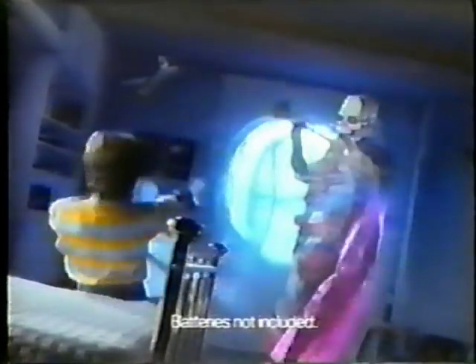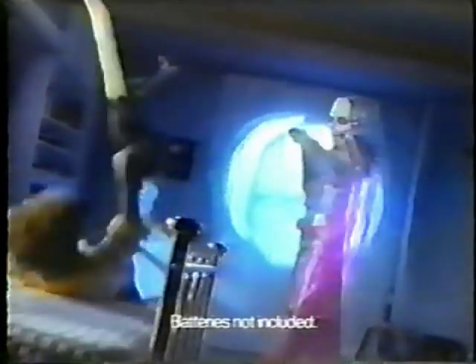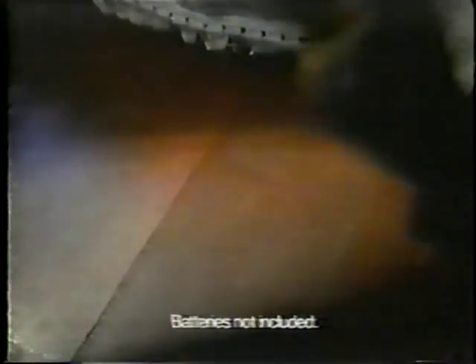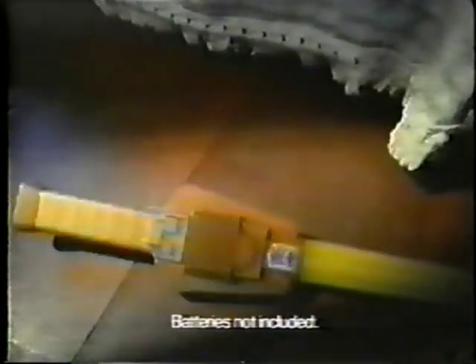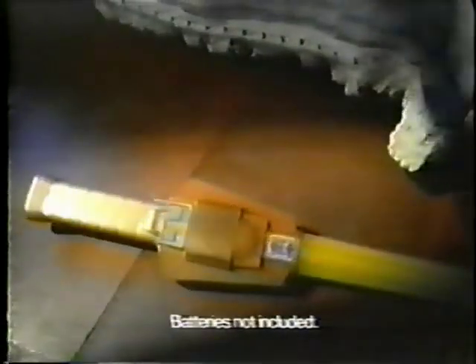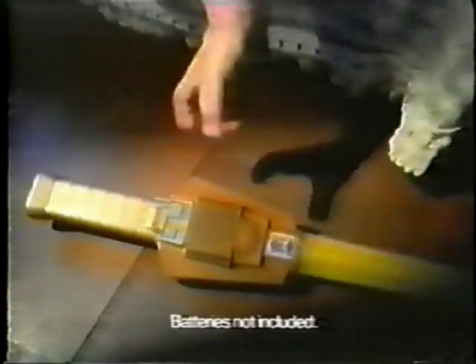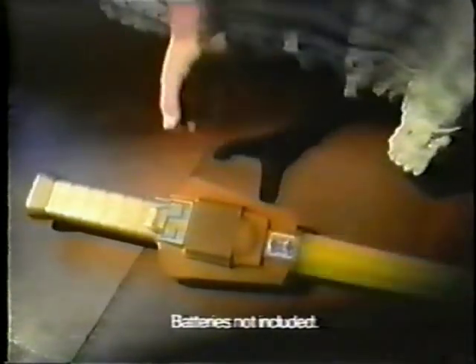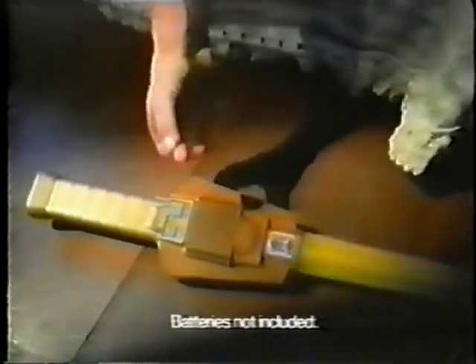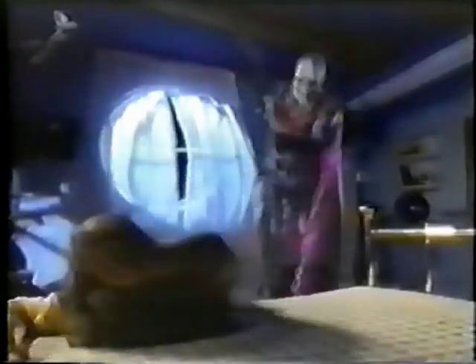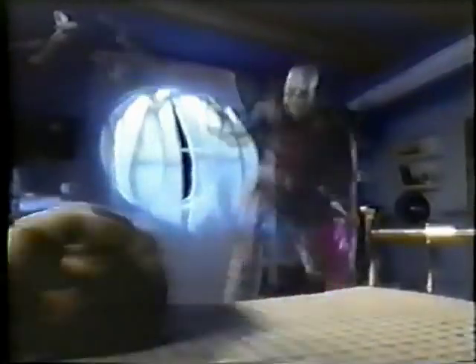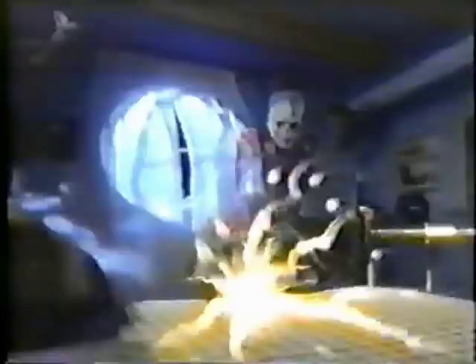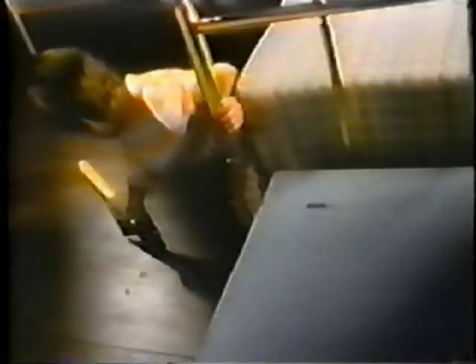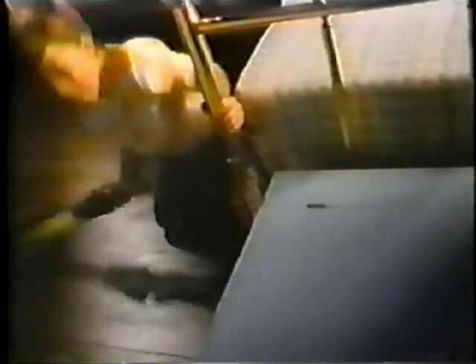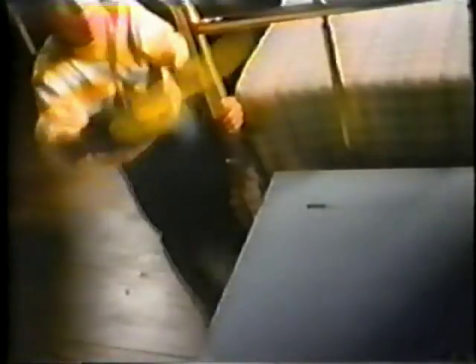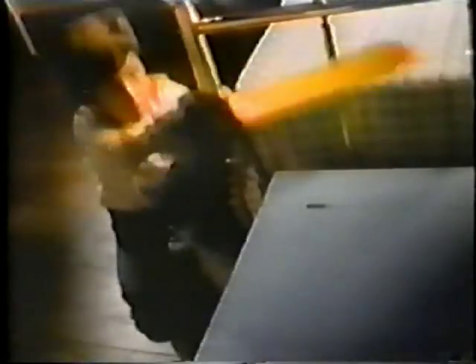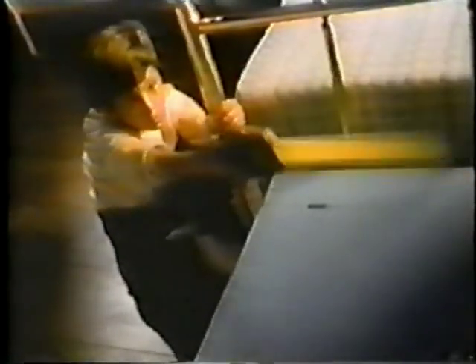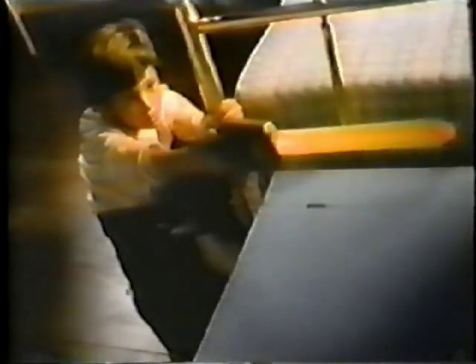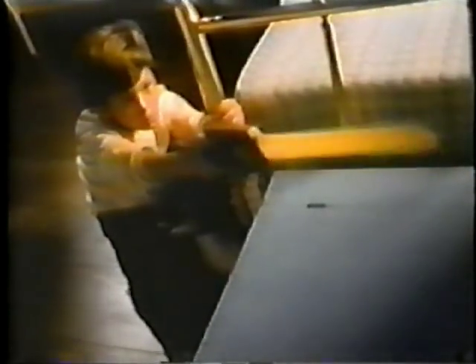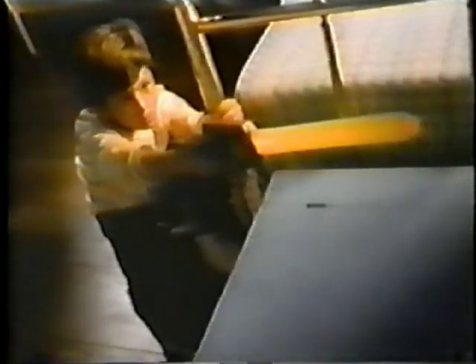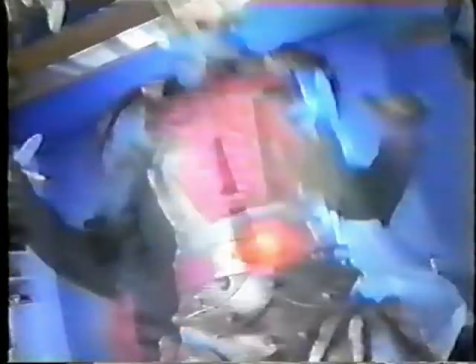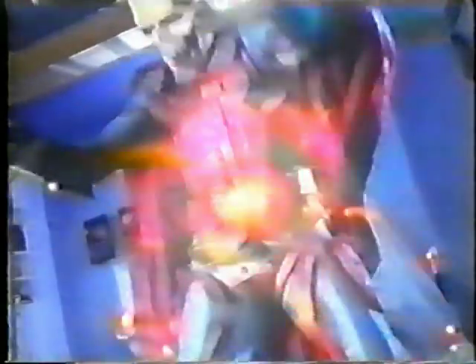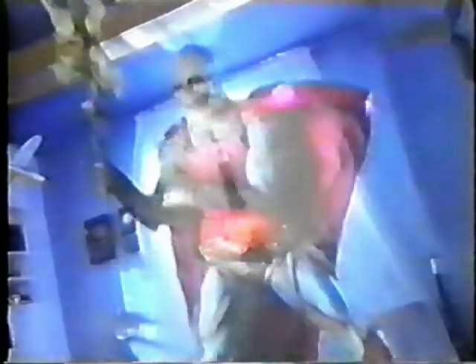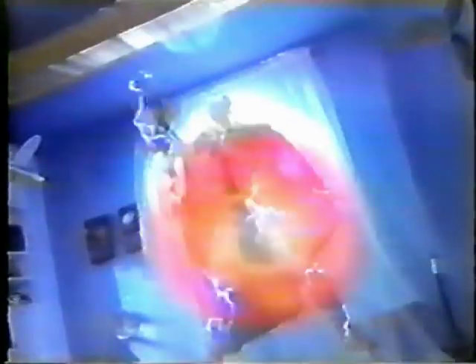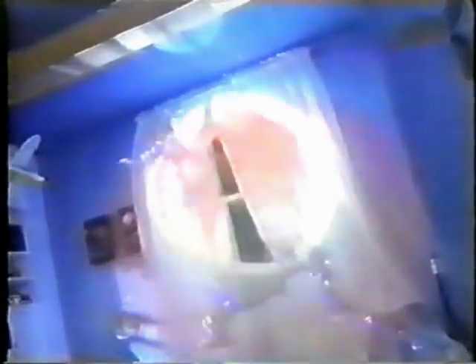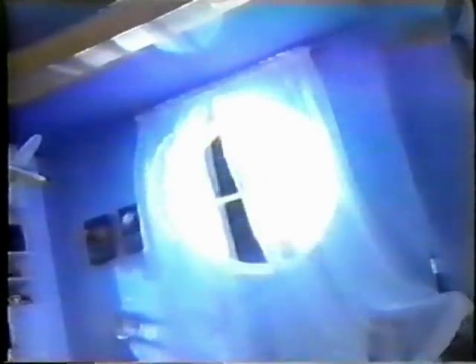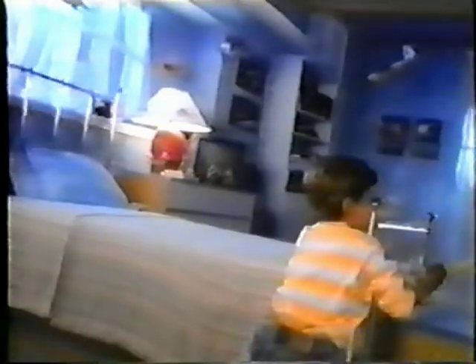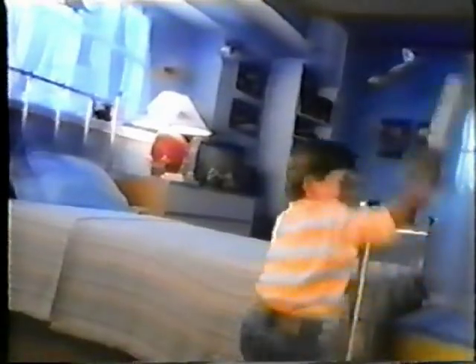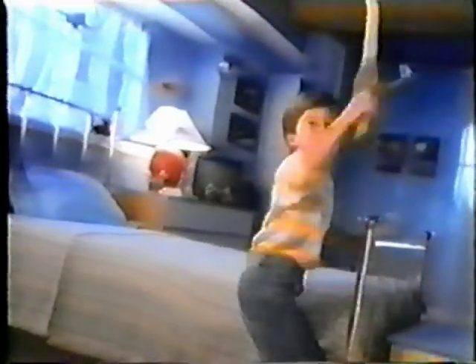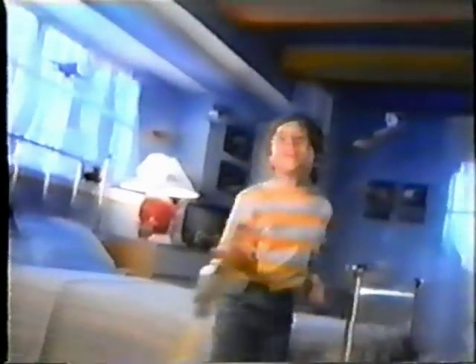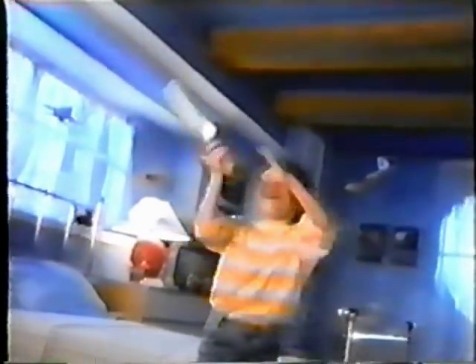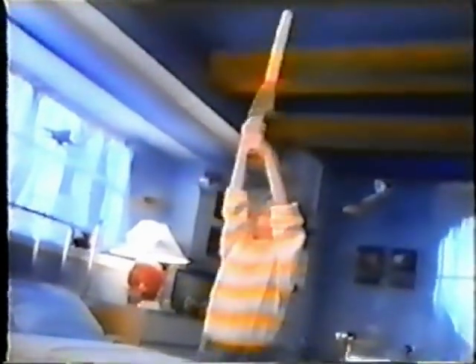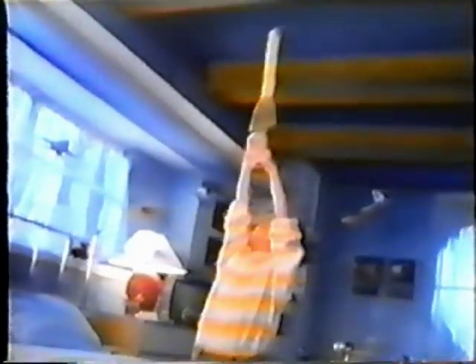It lights up with power. You can be a hero with the He-Man Power Sword.